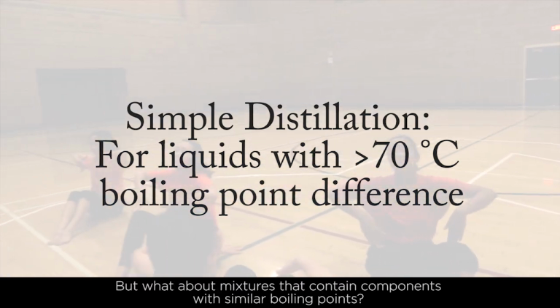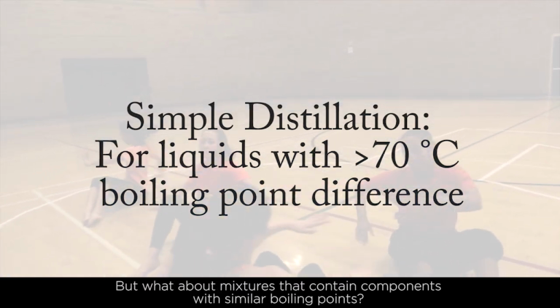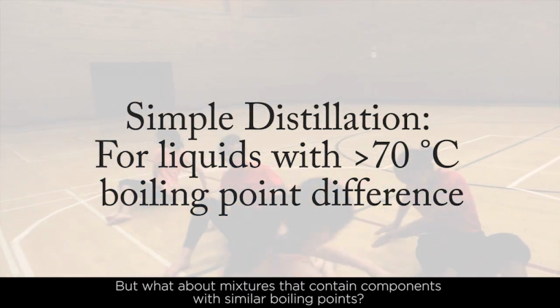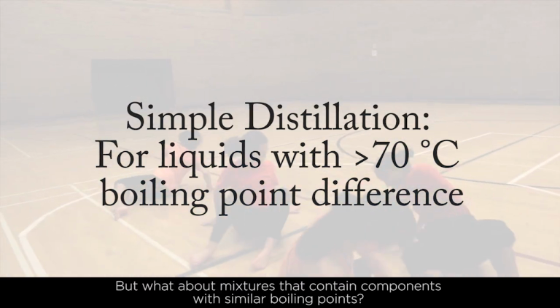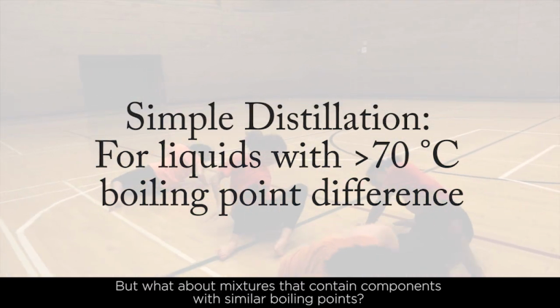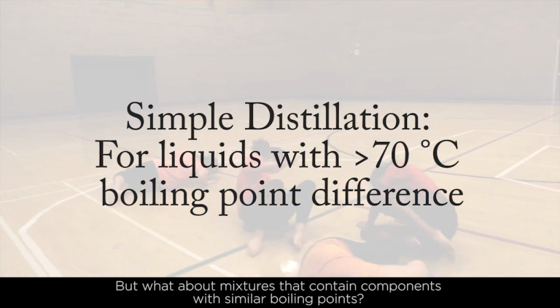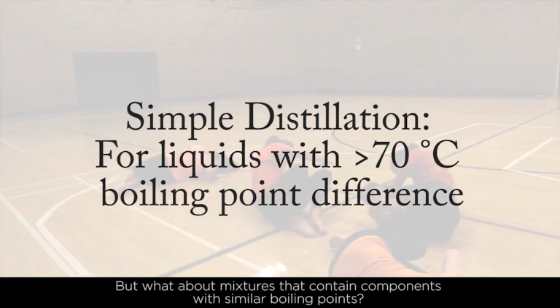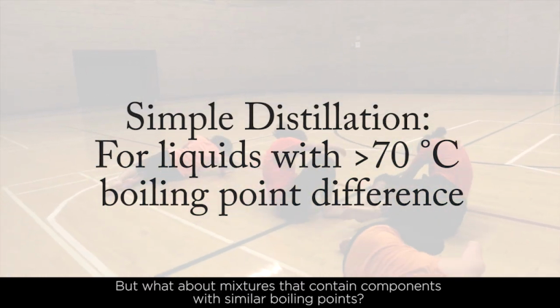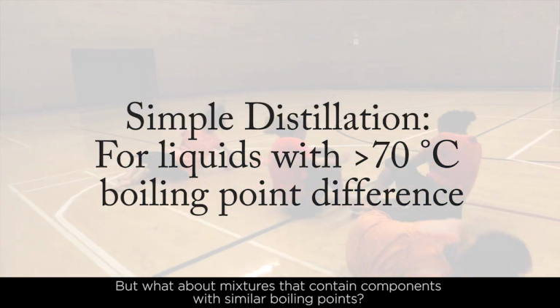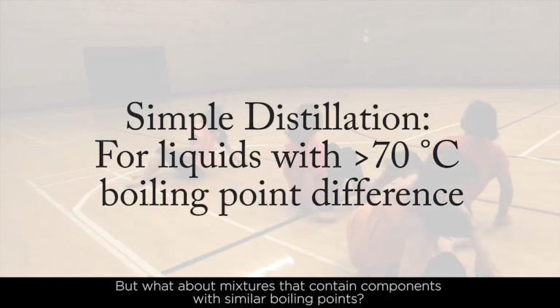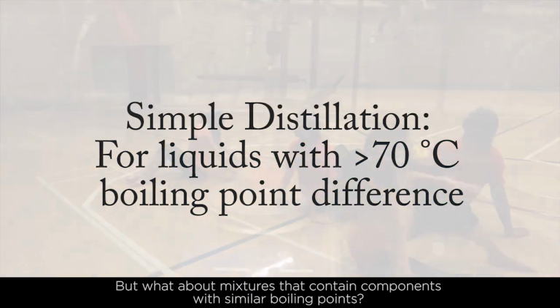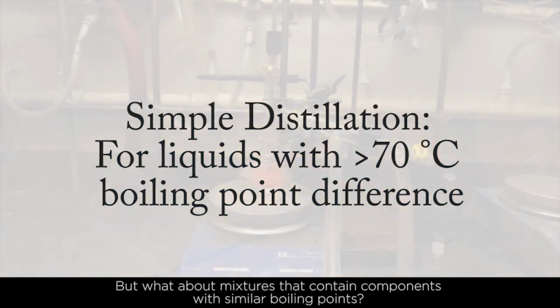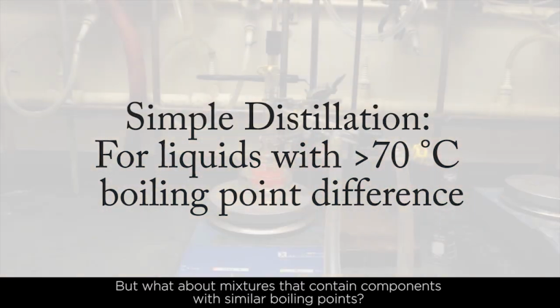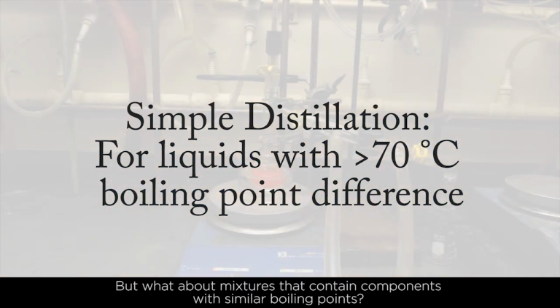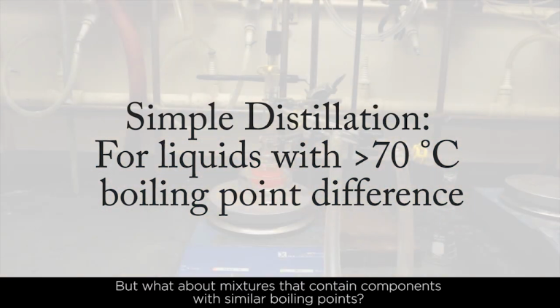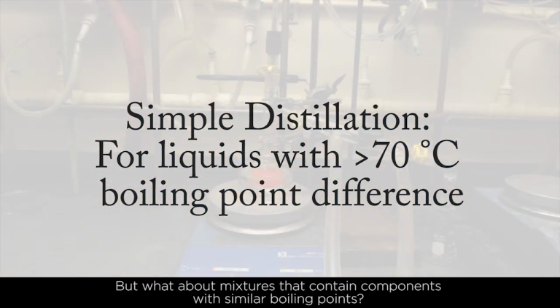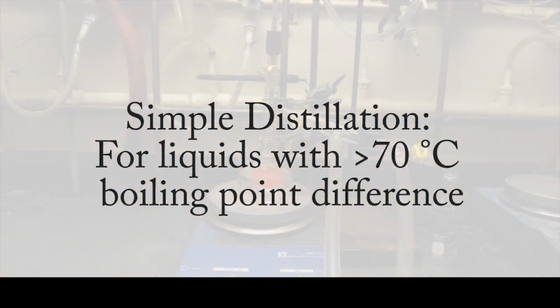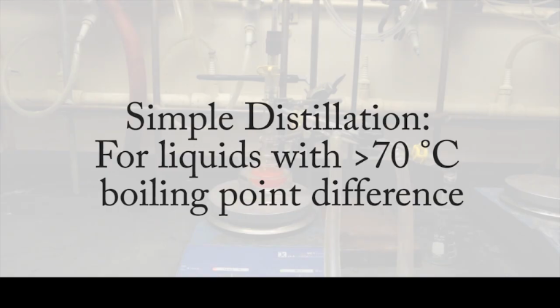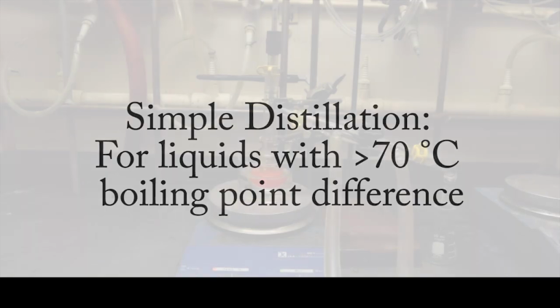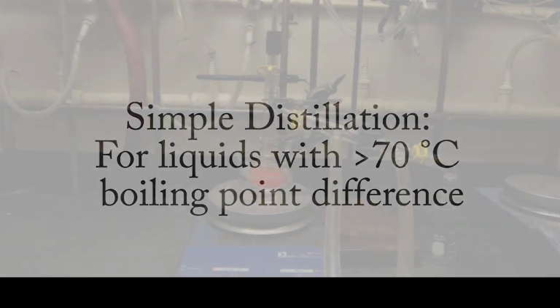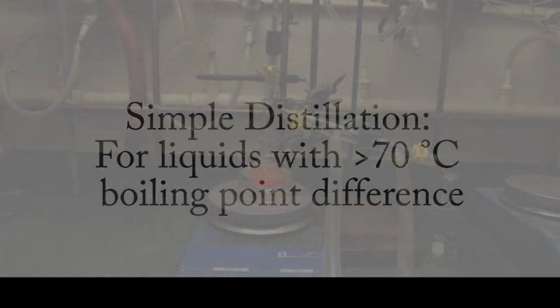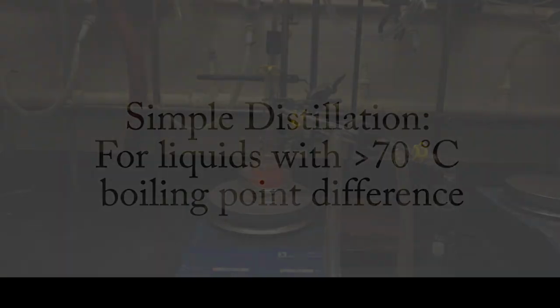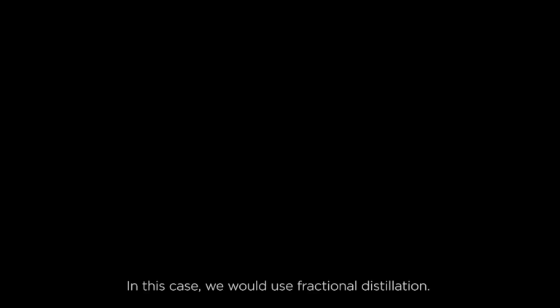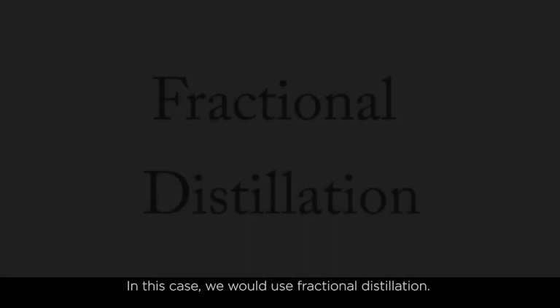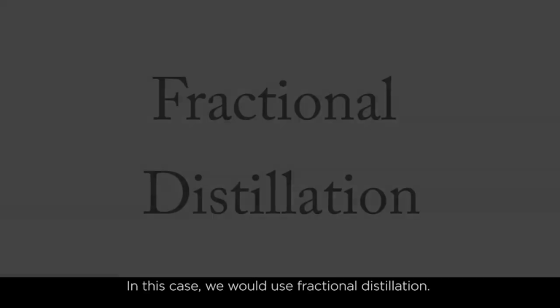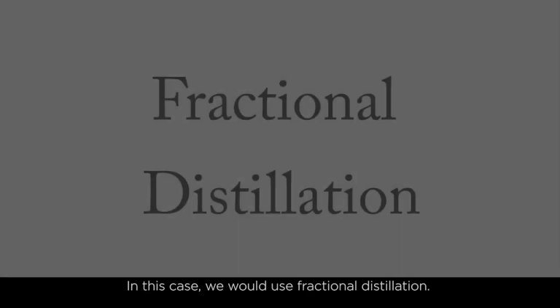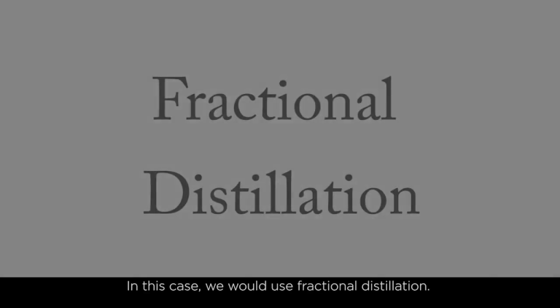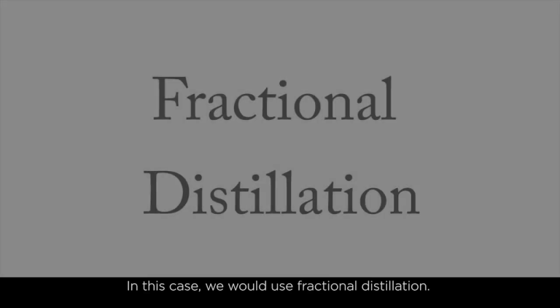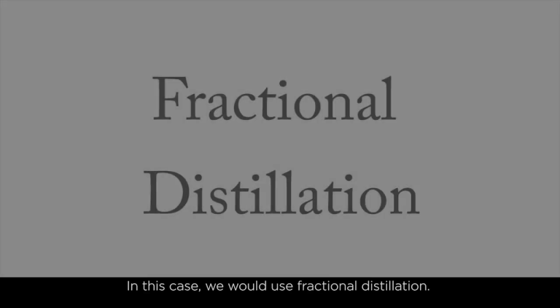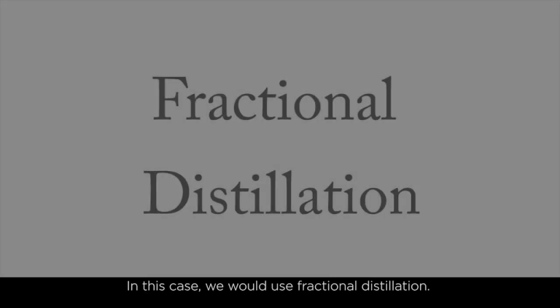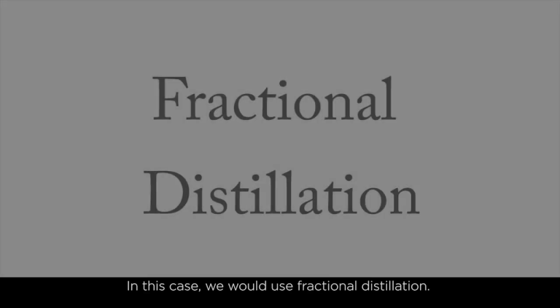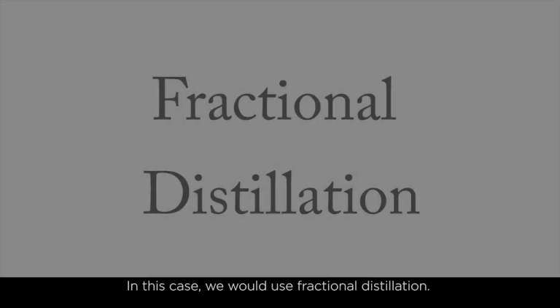But what about mixtures that contain components with similar boiling points? In this case, we would use a fractional distillation.